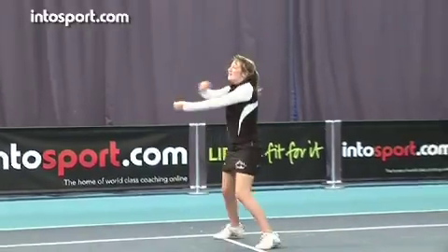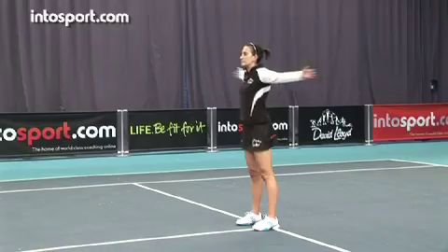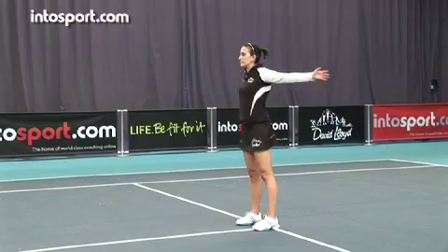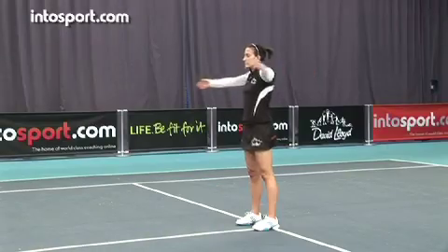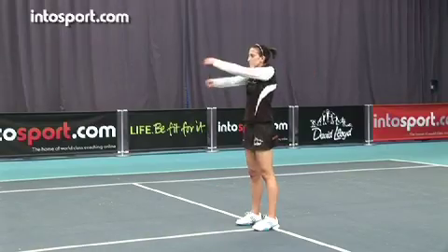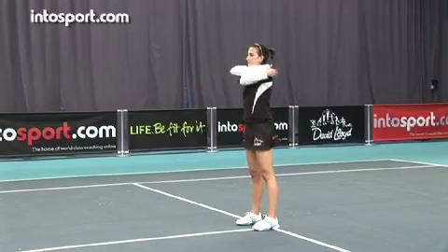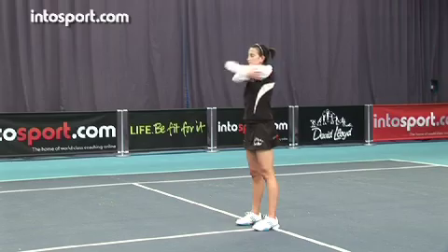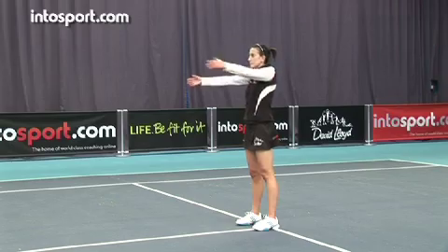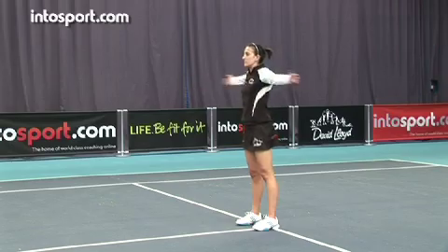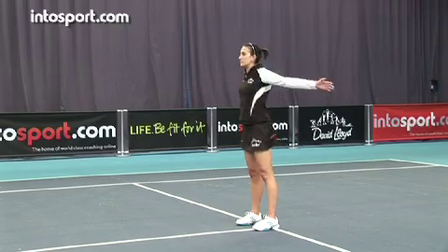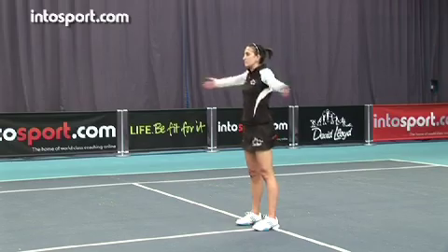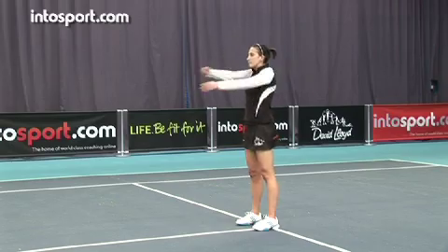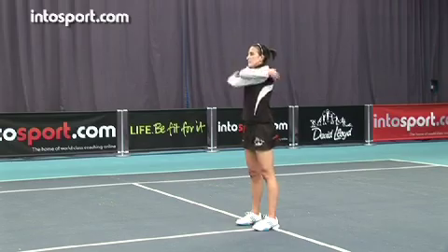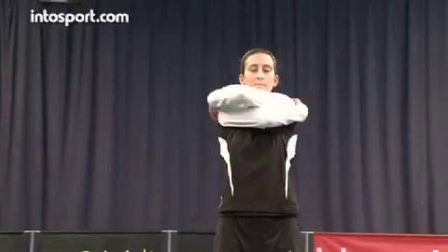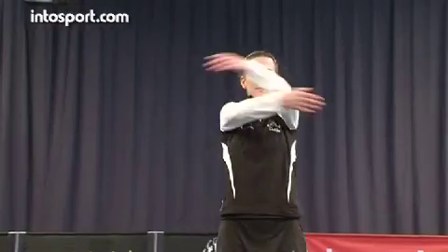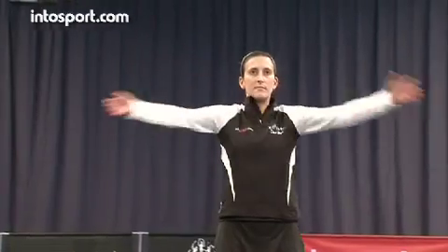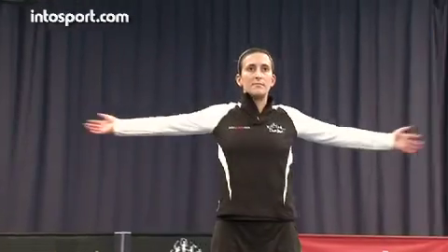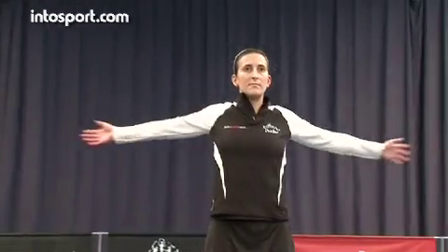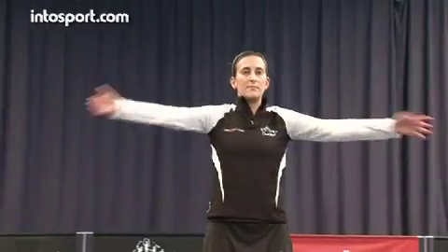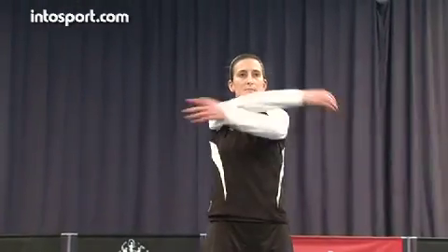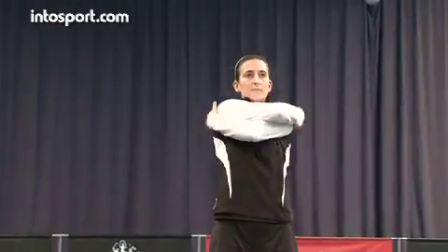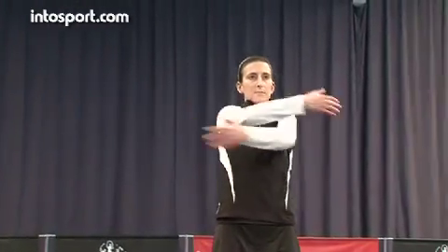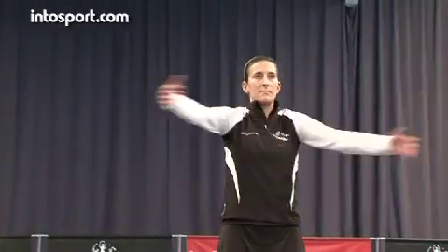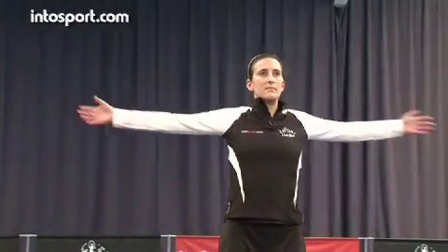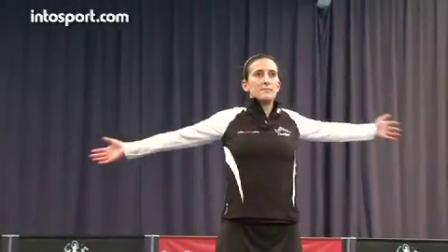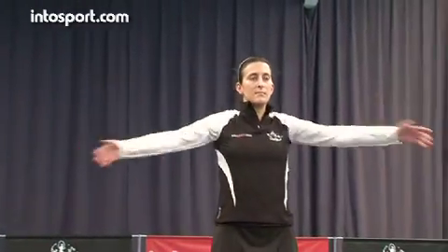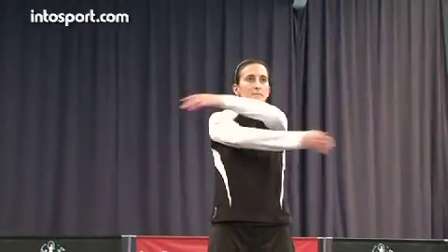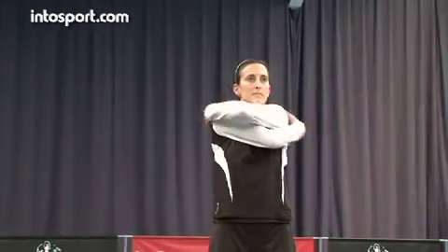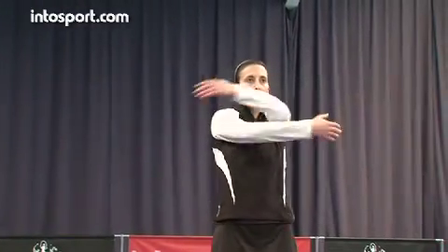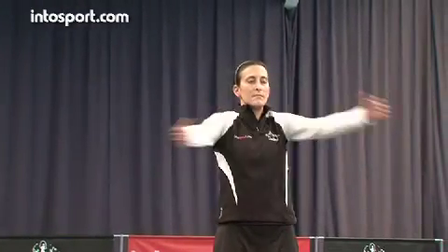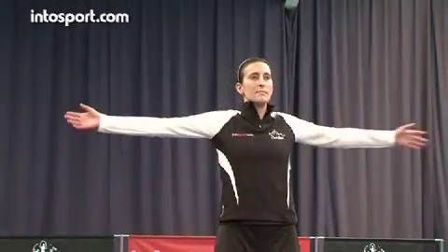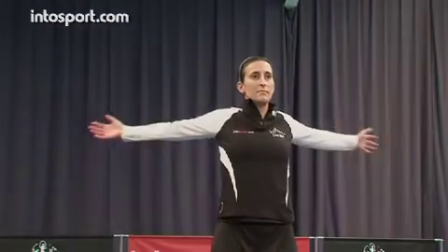To begin with, keep the intensity of the movement low and build up as you feel your muscles becoming warmer and more flexible.